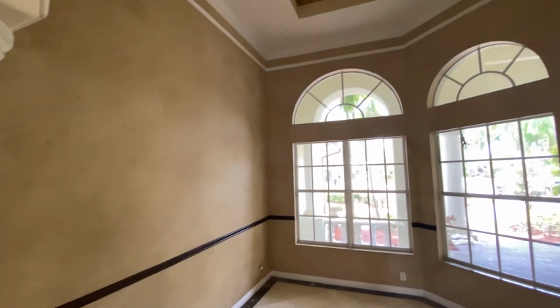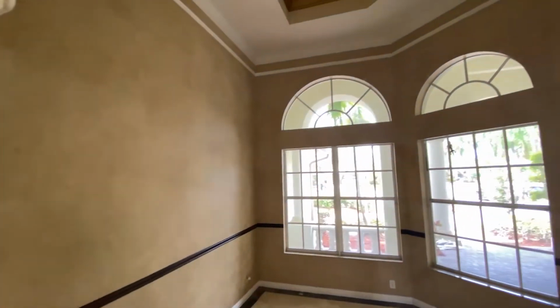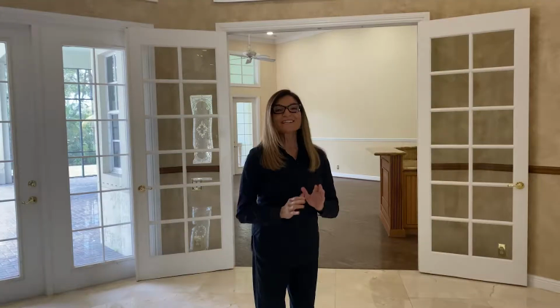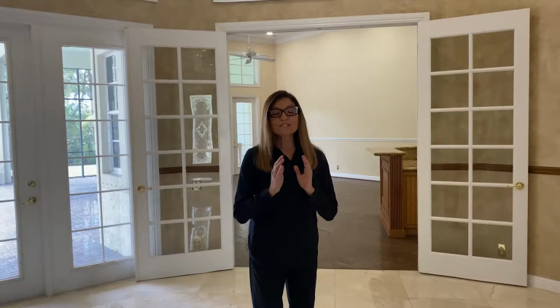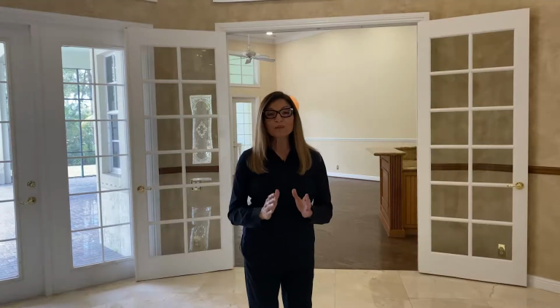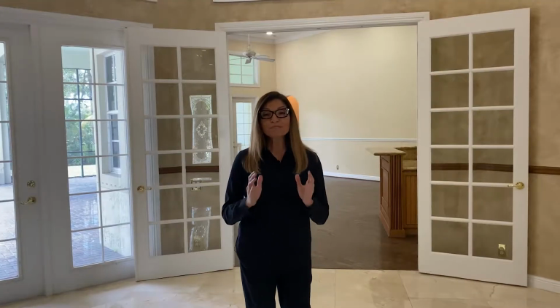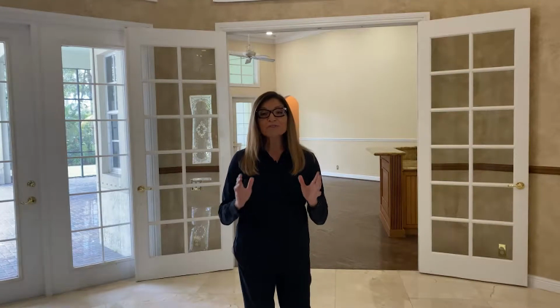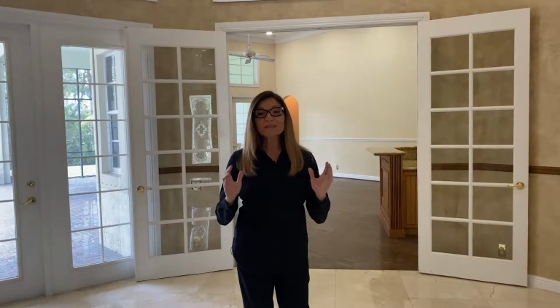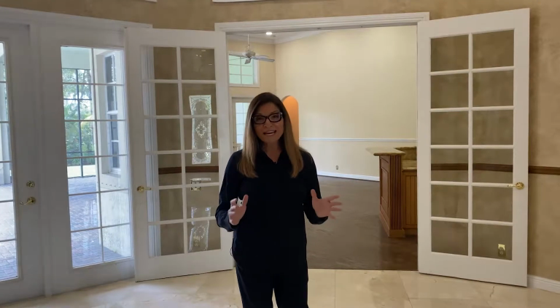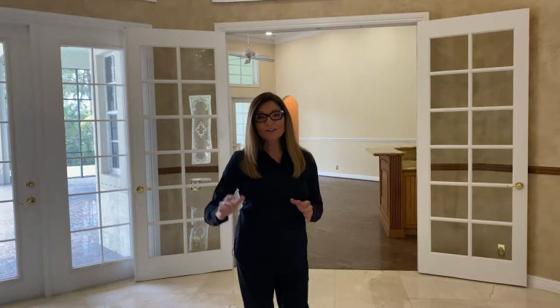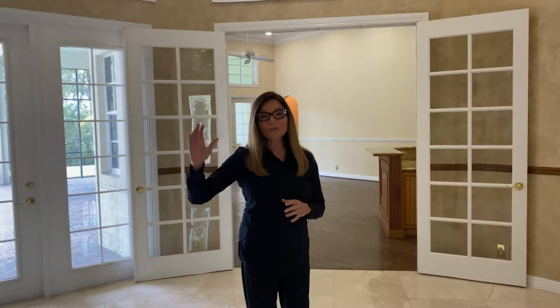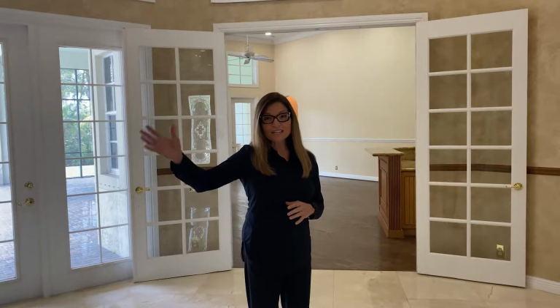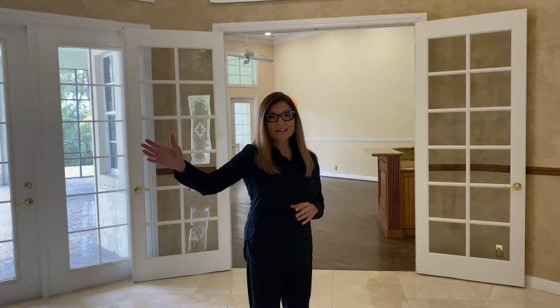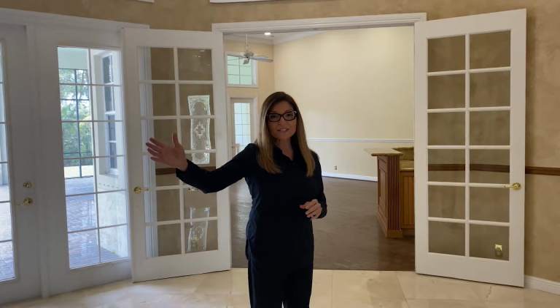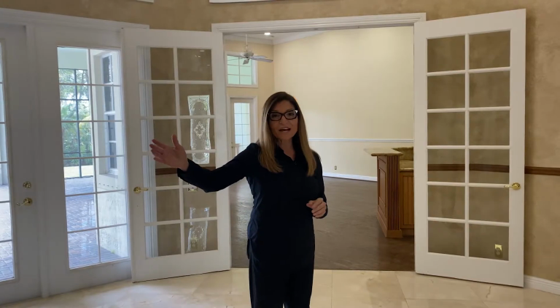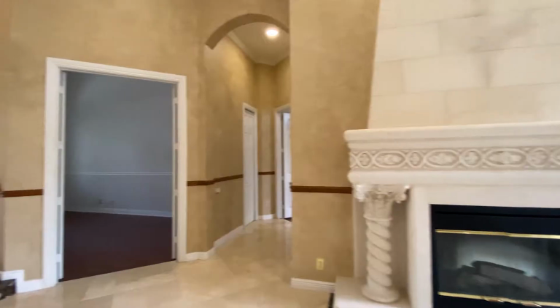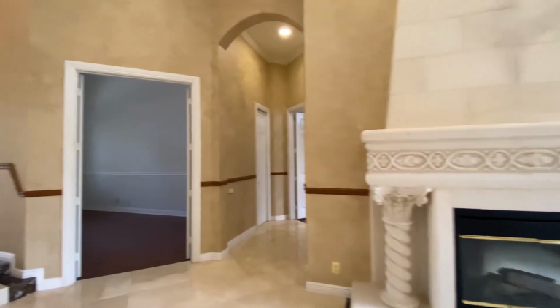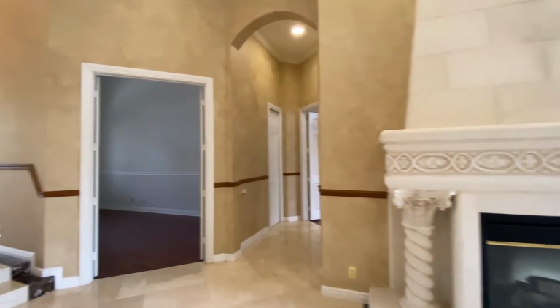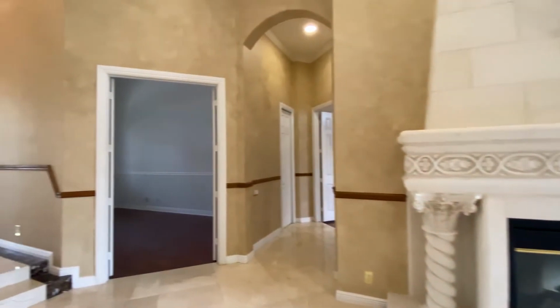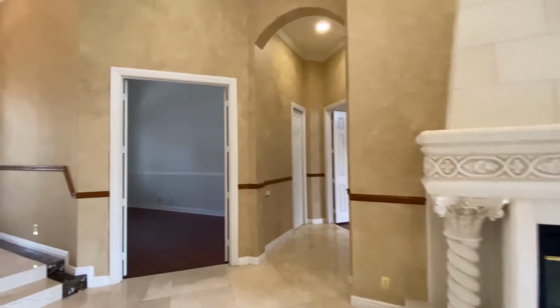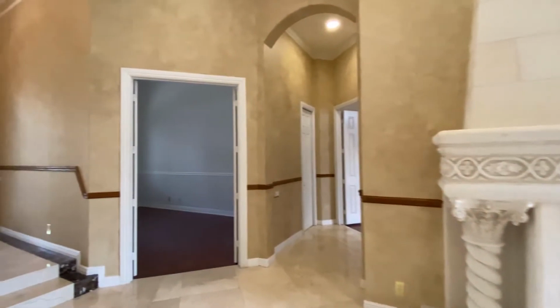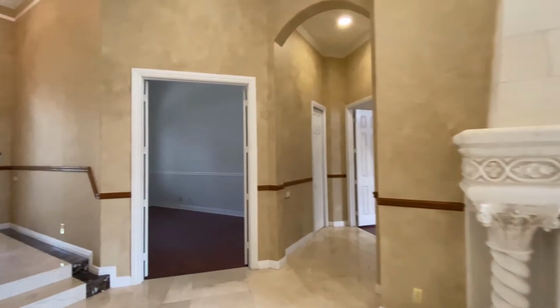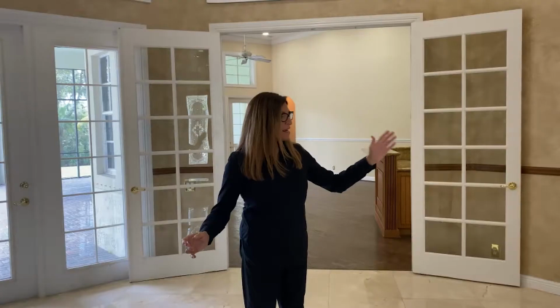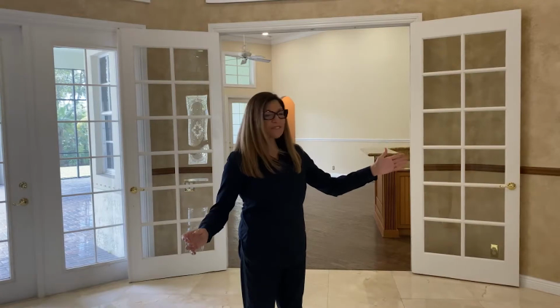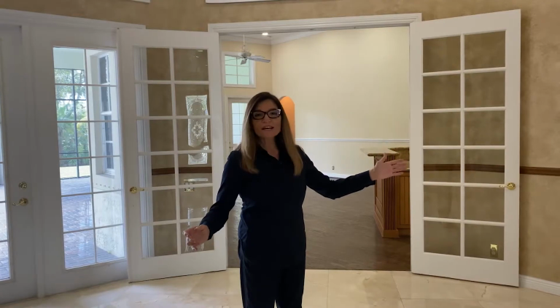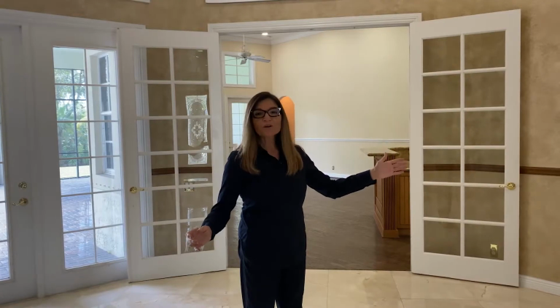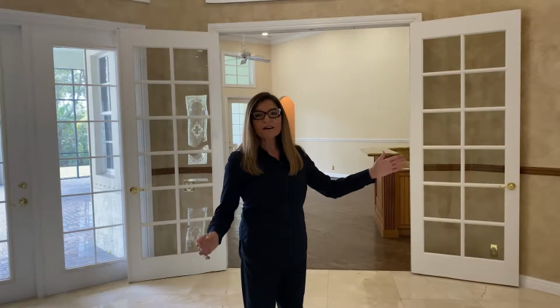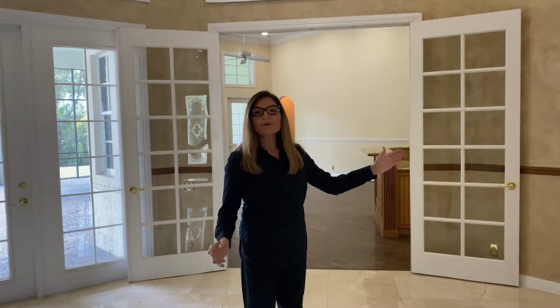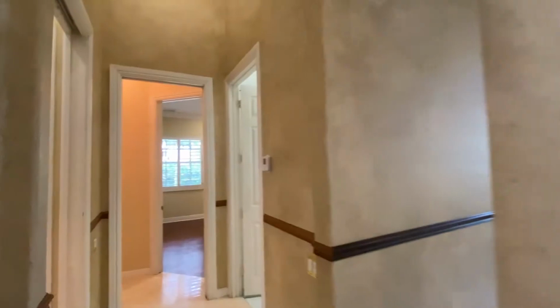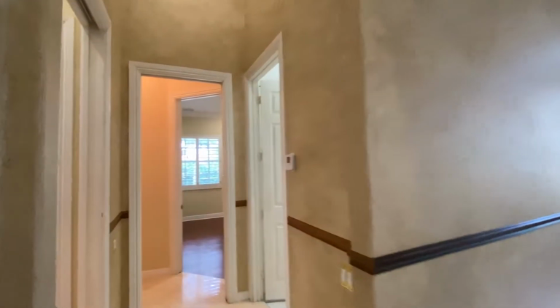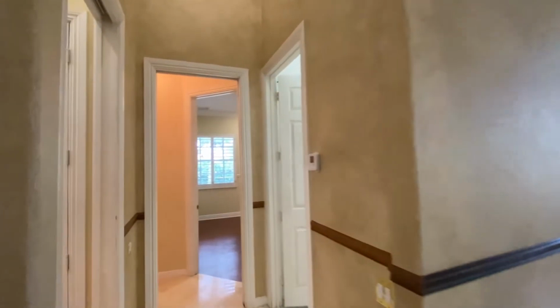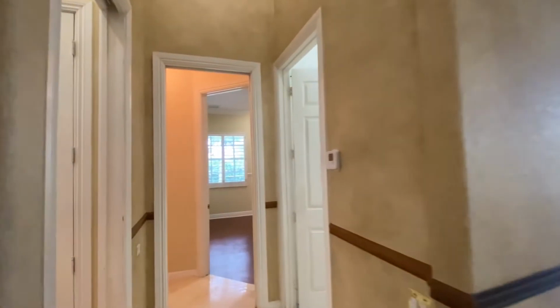It is a split bedroom layout. On the right side, you have the master bedroom. On the left side, you have all the guest bedrooms.